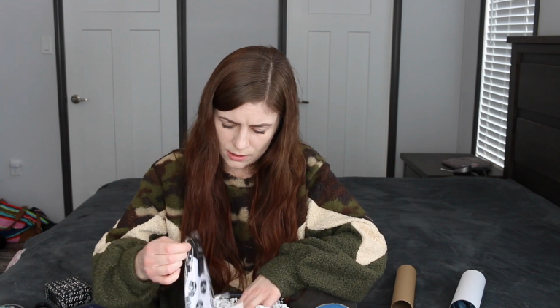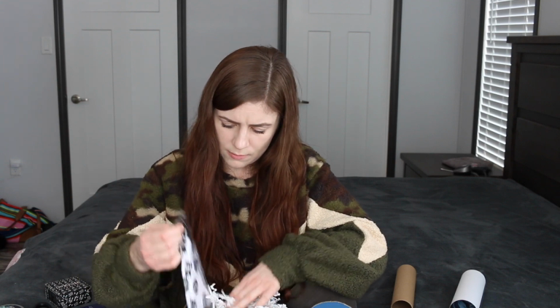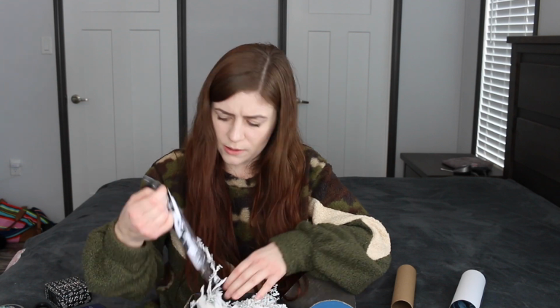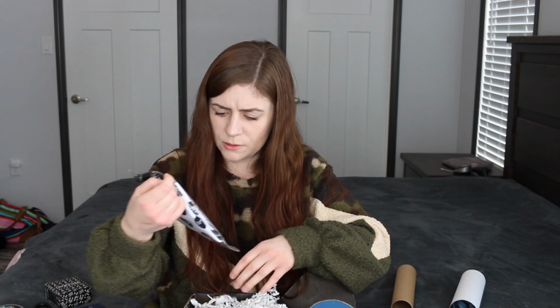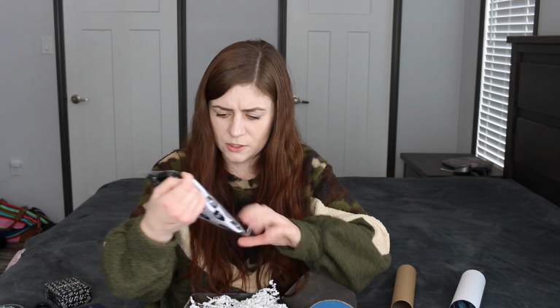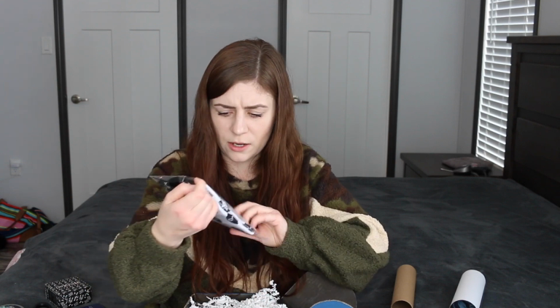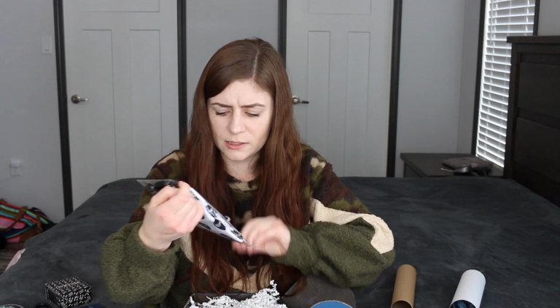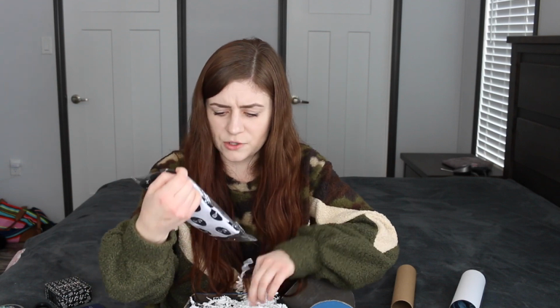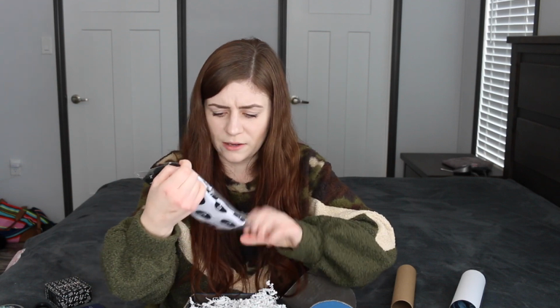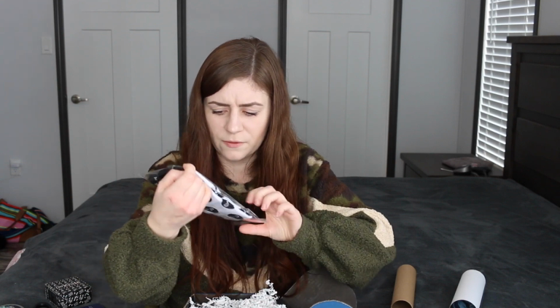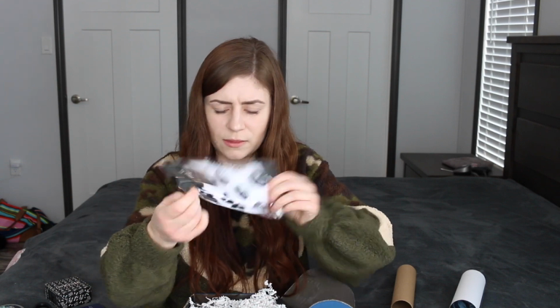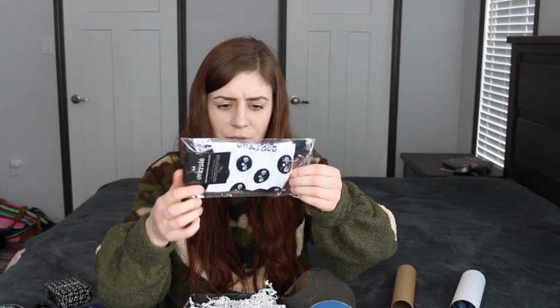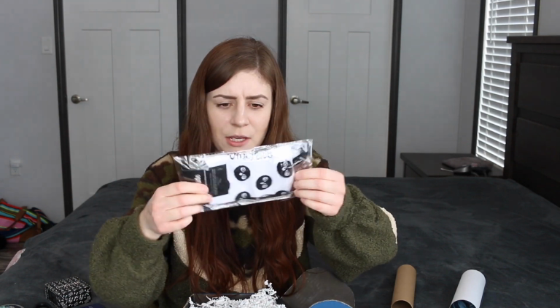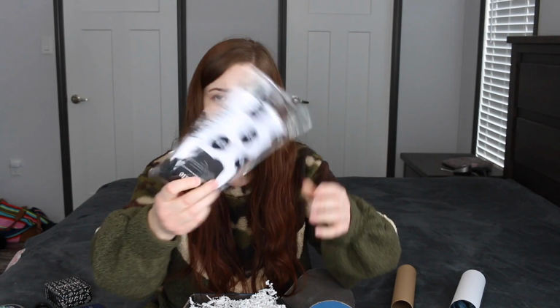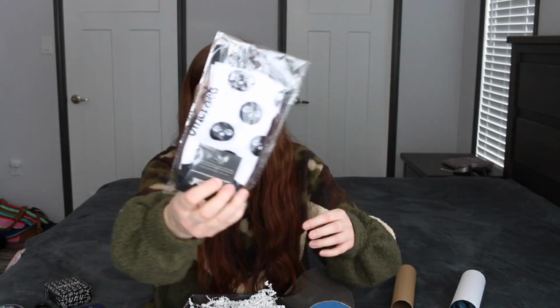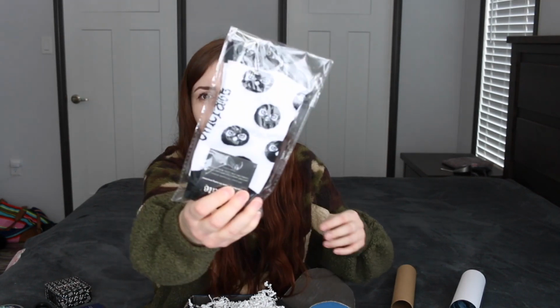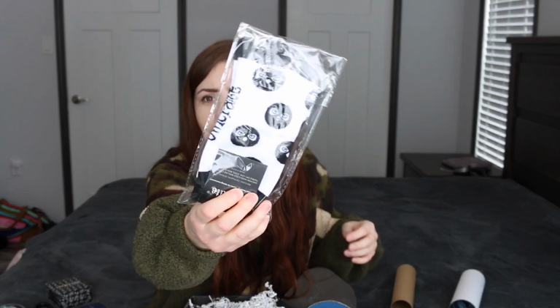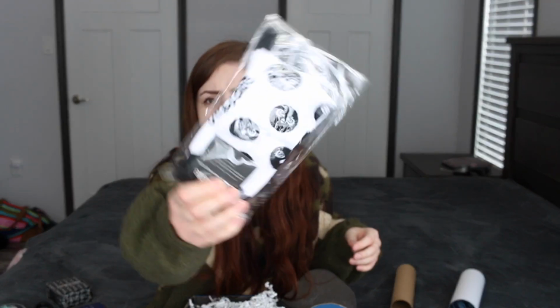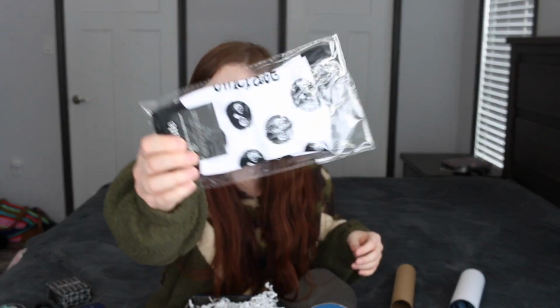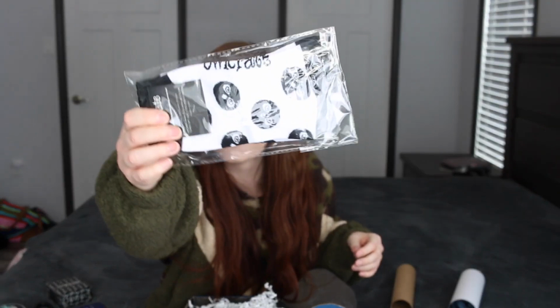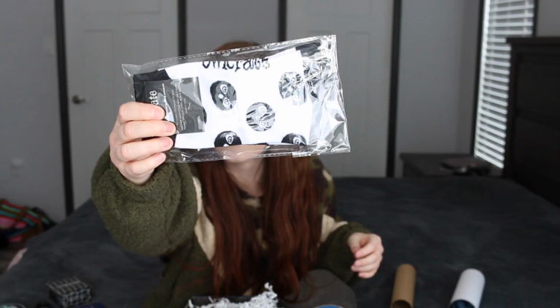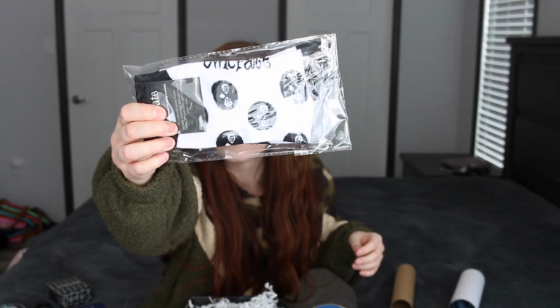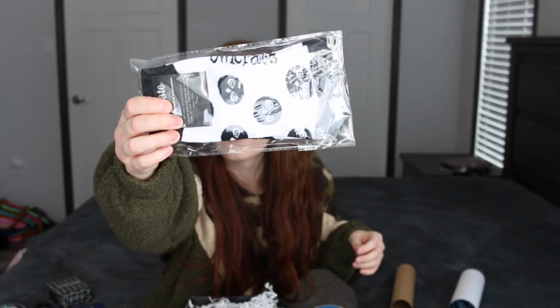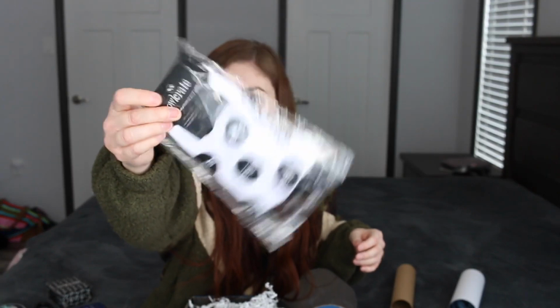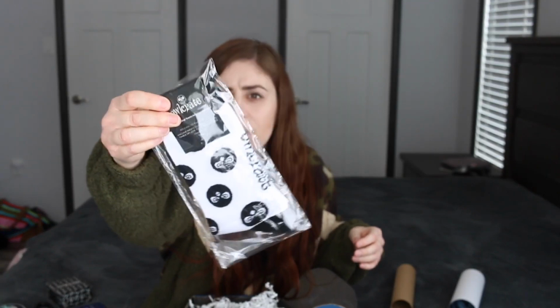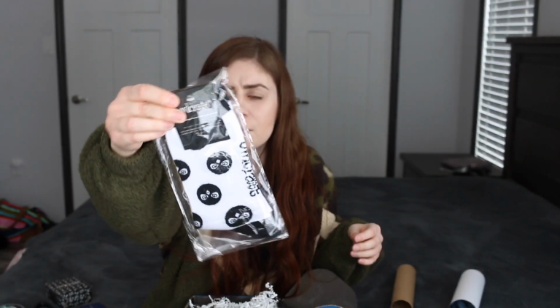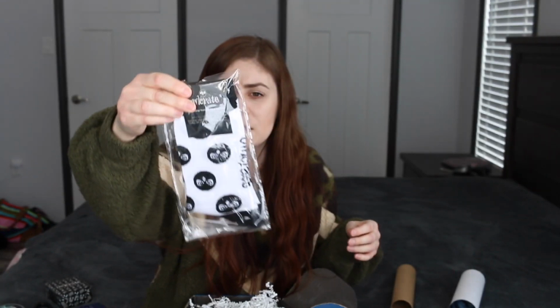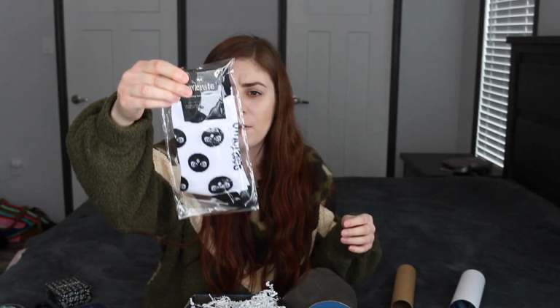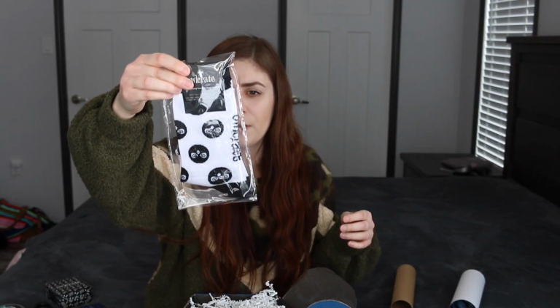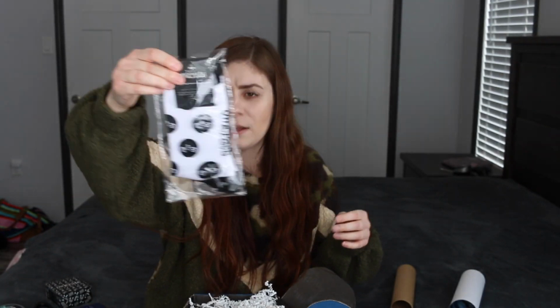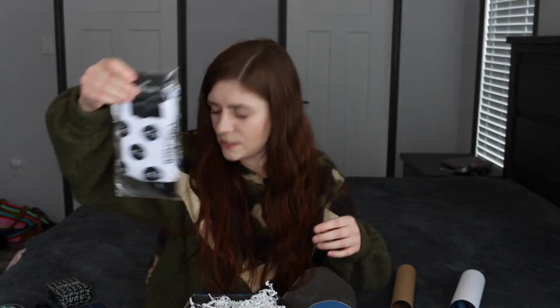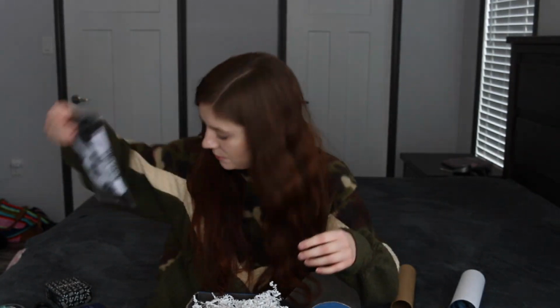And then there are some socks that just have a little cute owl on them — so this is Owlcrate loves you.